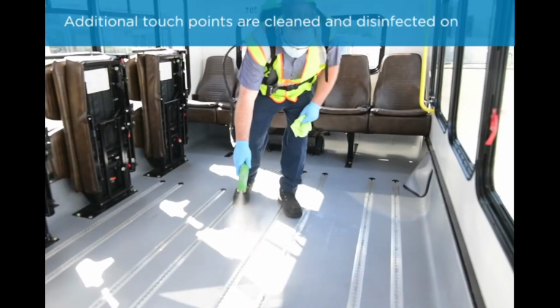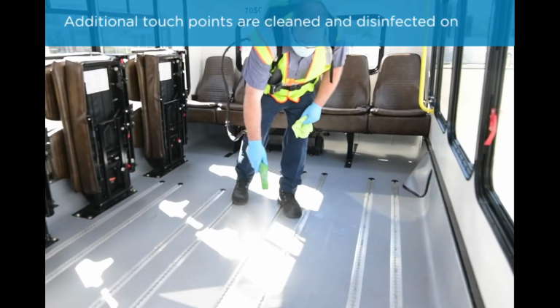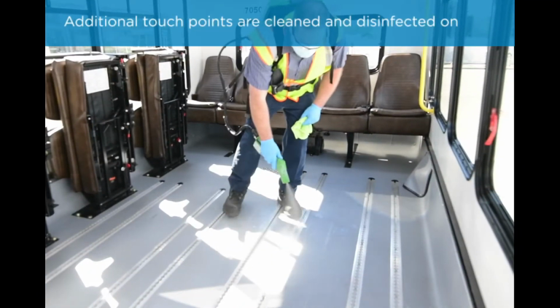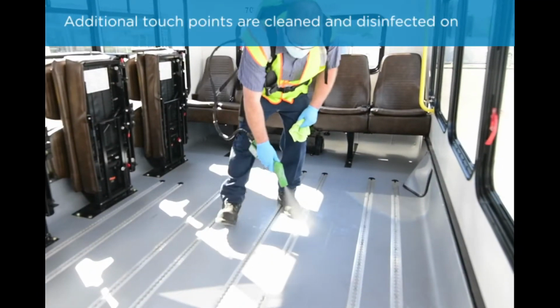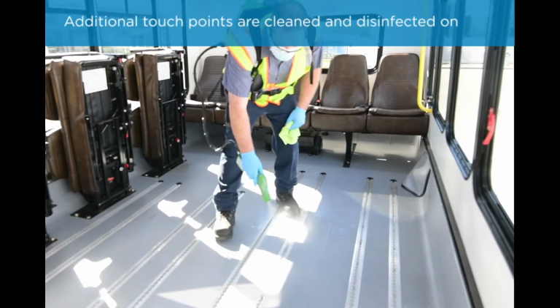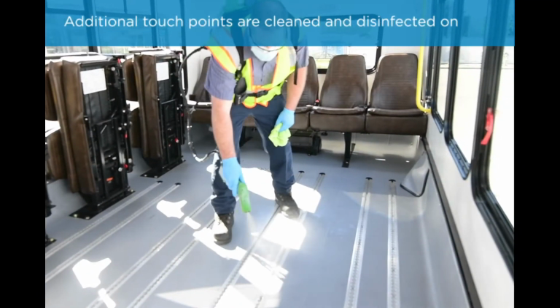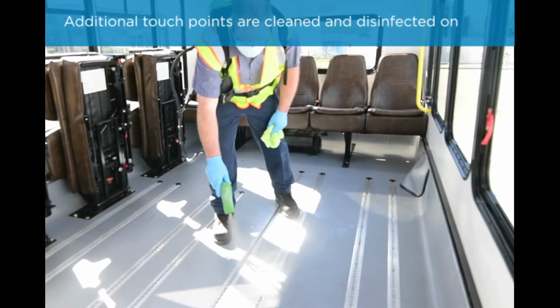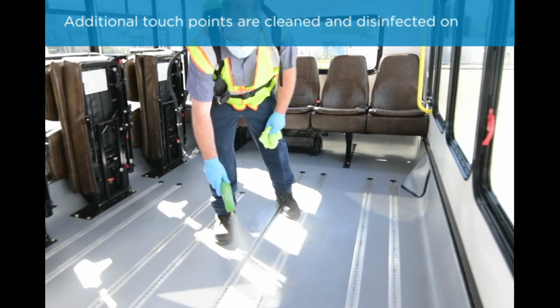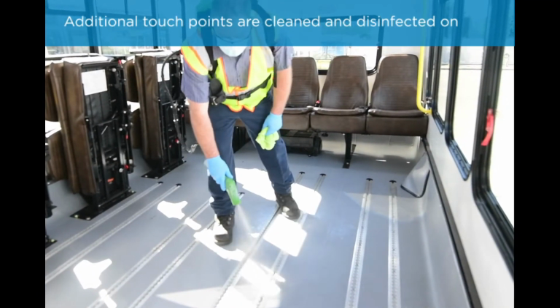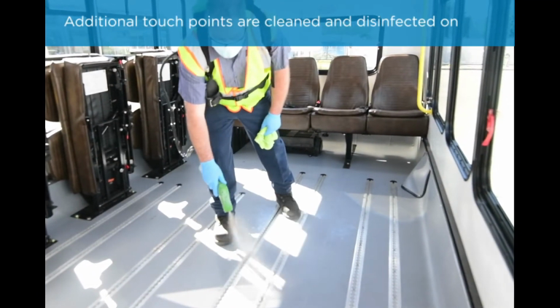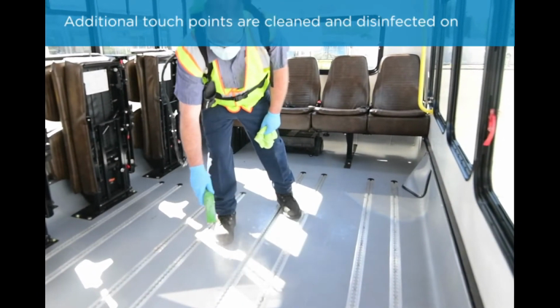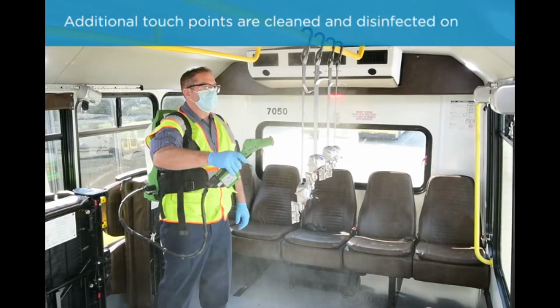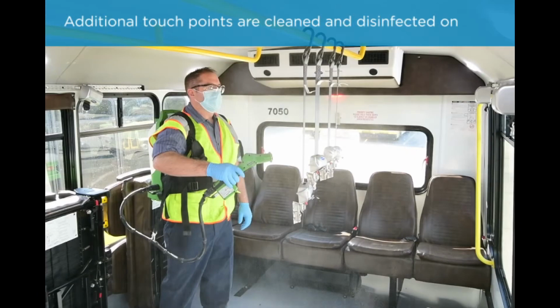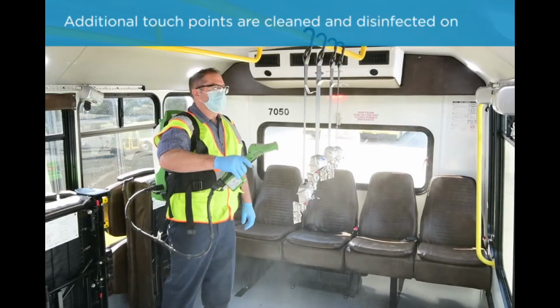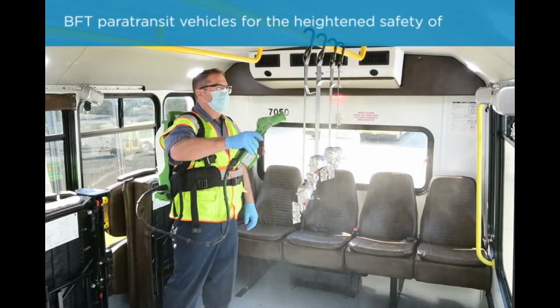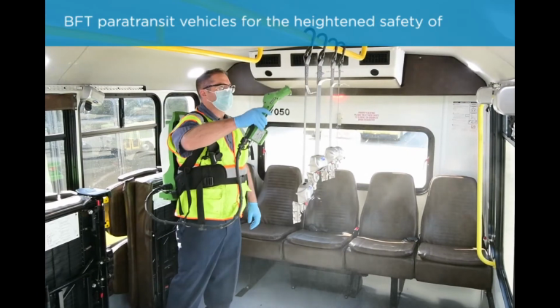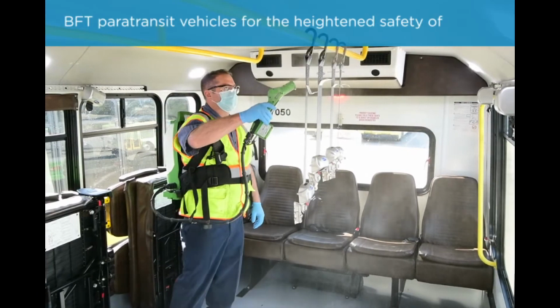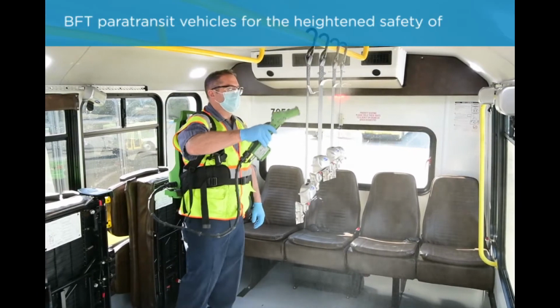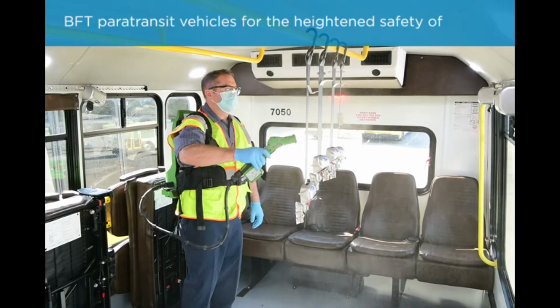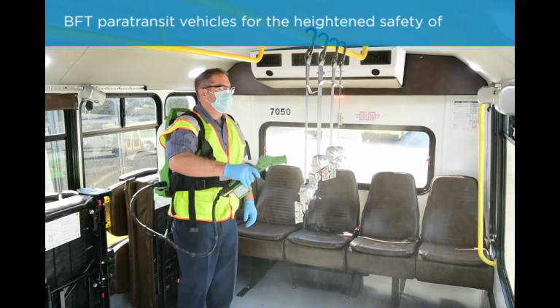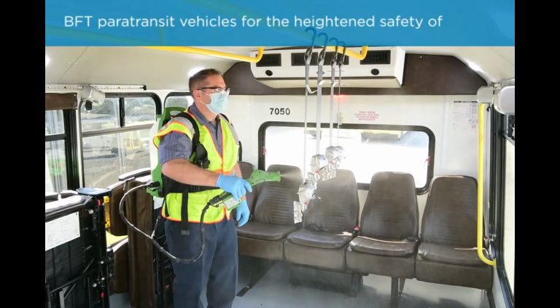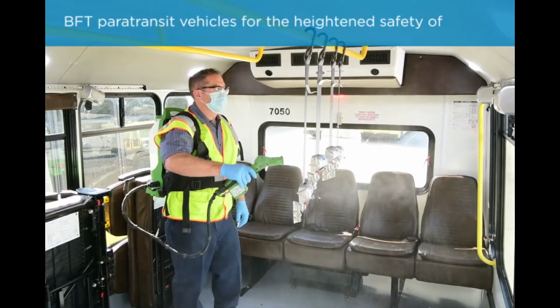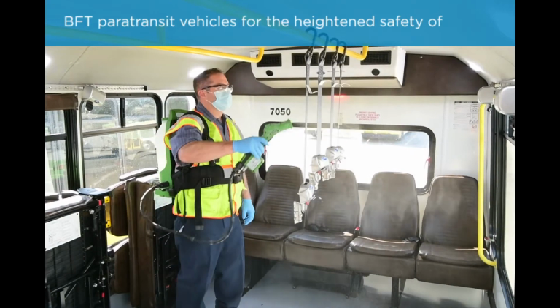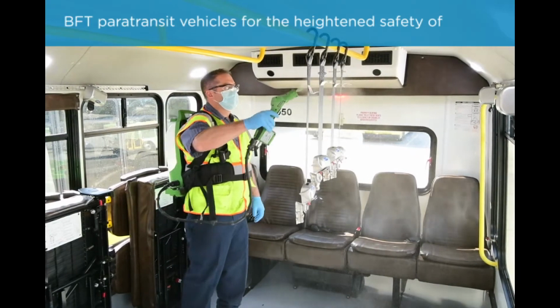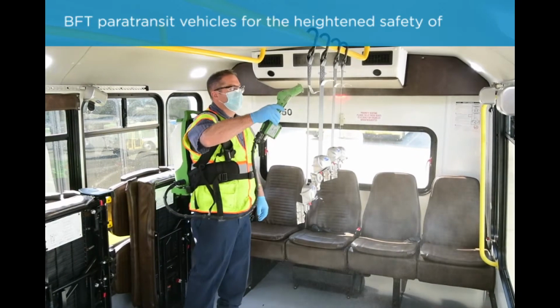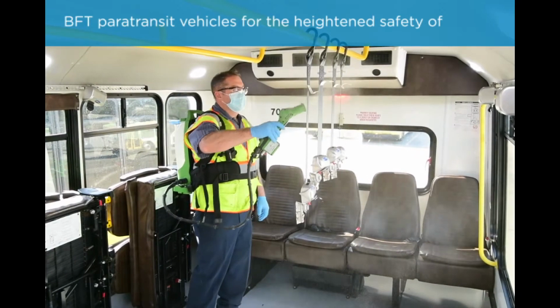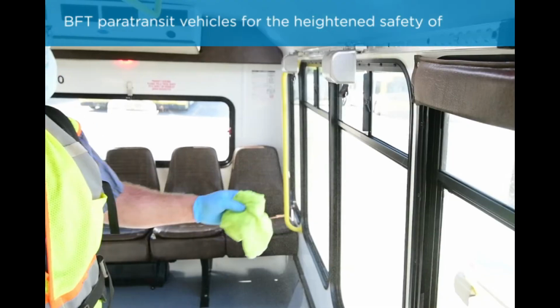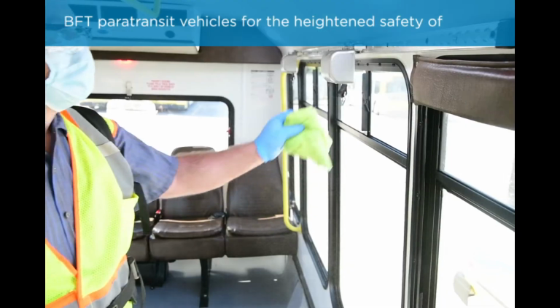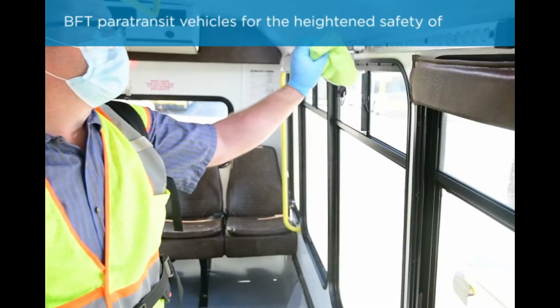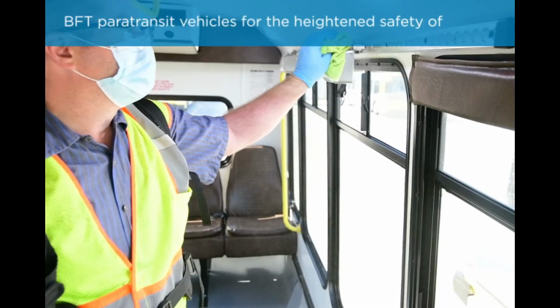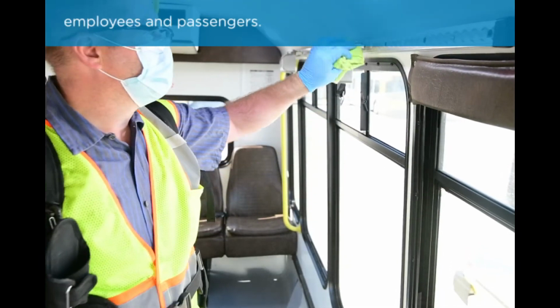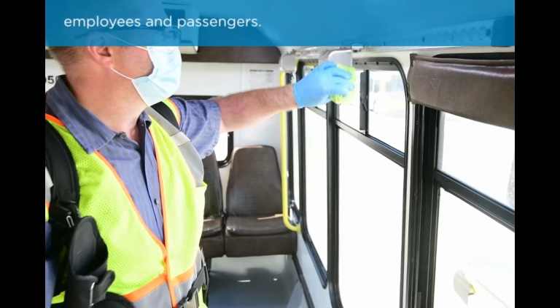Additional touch points are cleaned and disinfected on BFT paratransit vehicles for the heightened safety of employees and passengers.